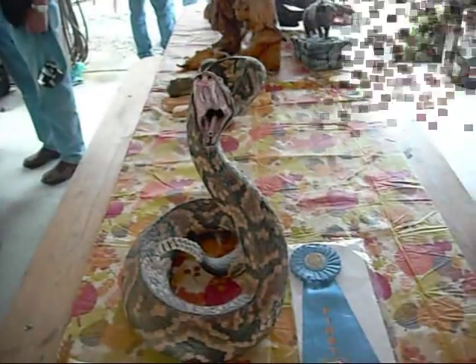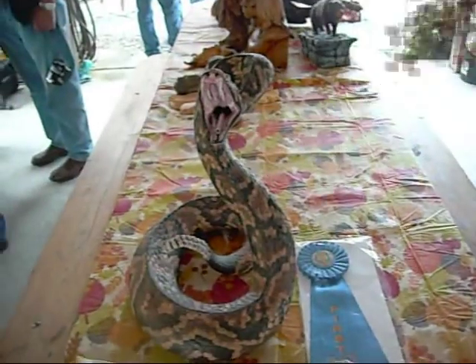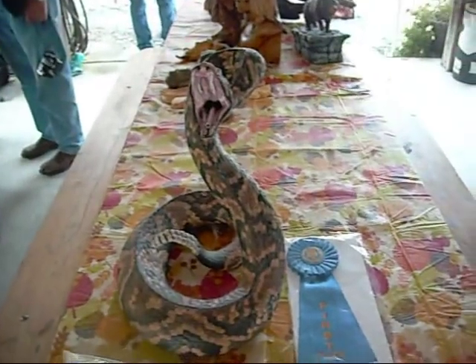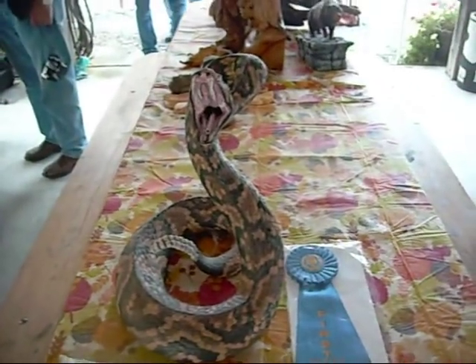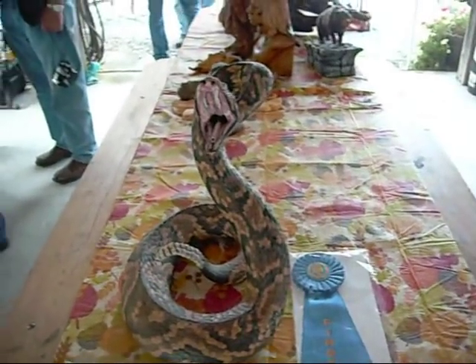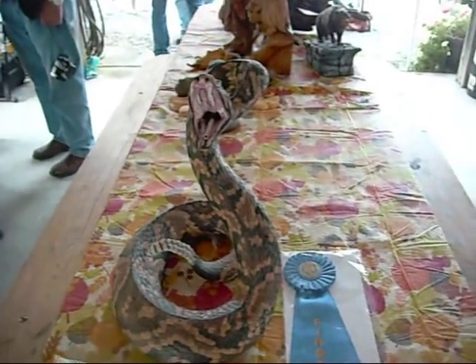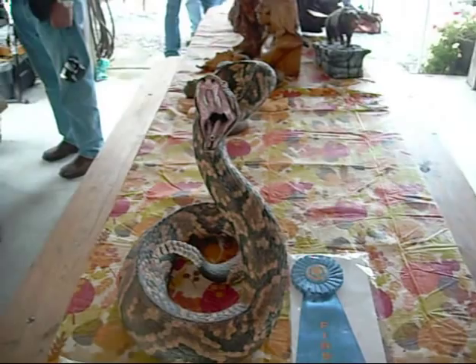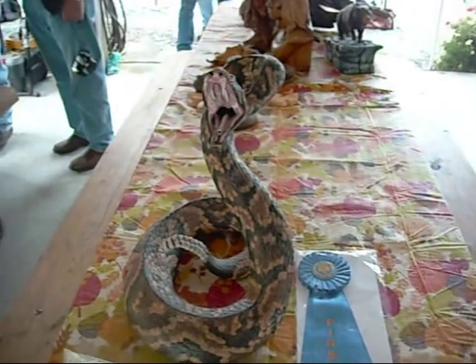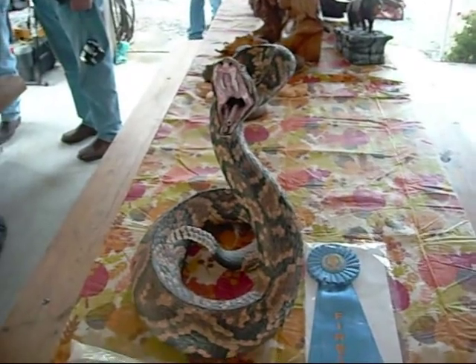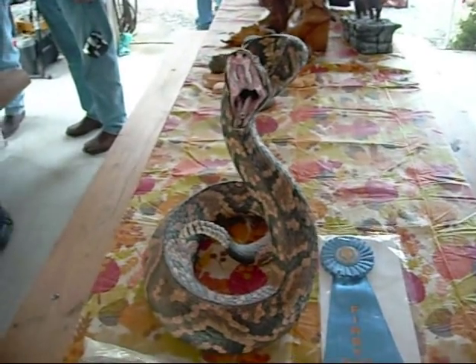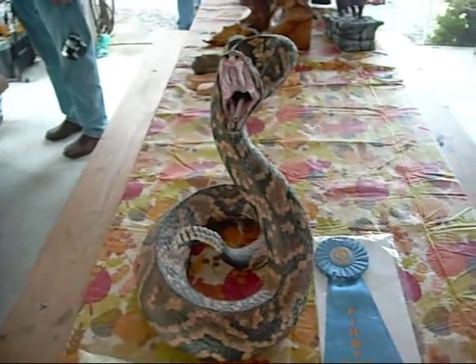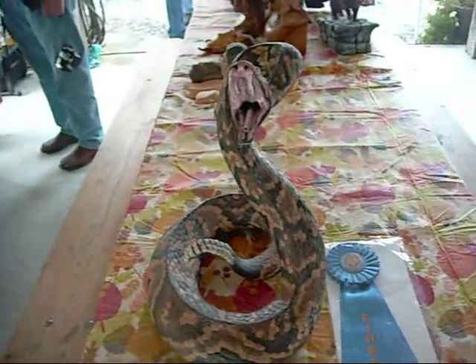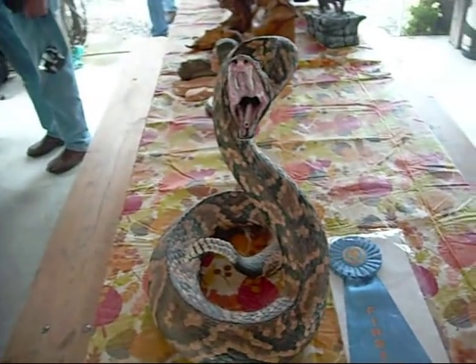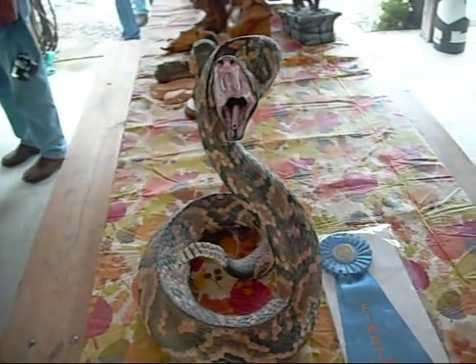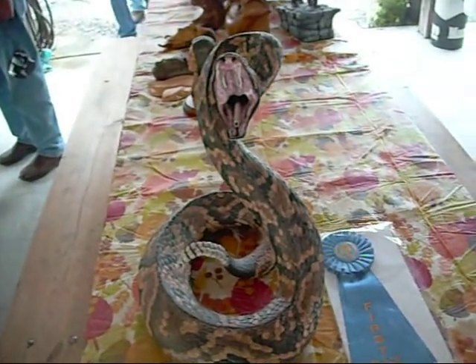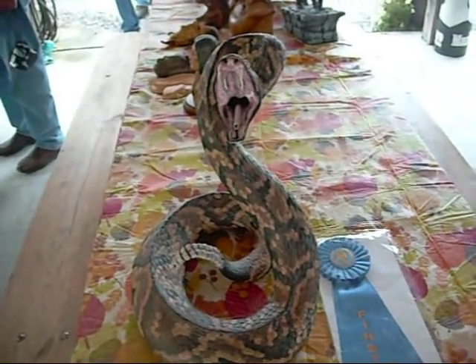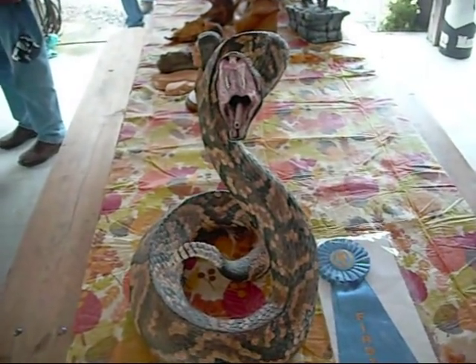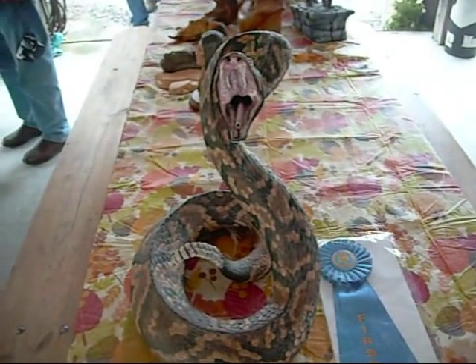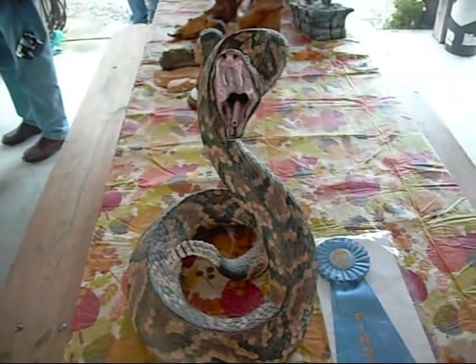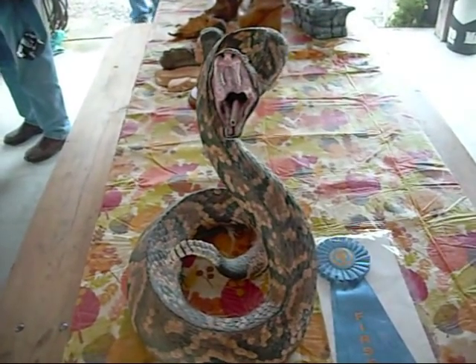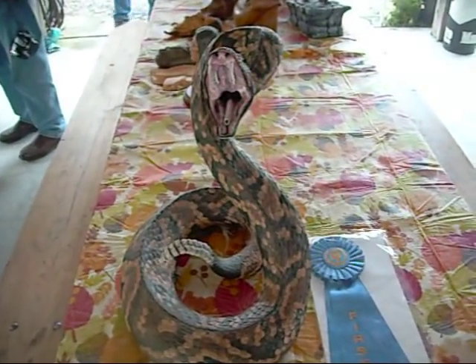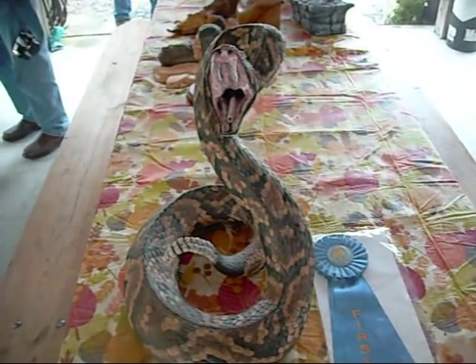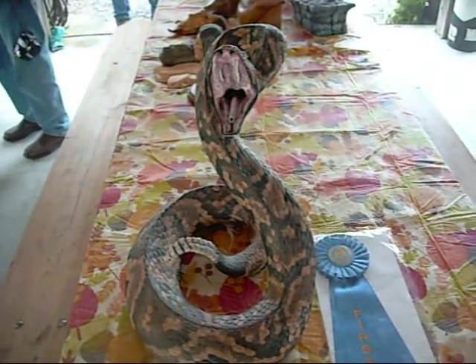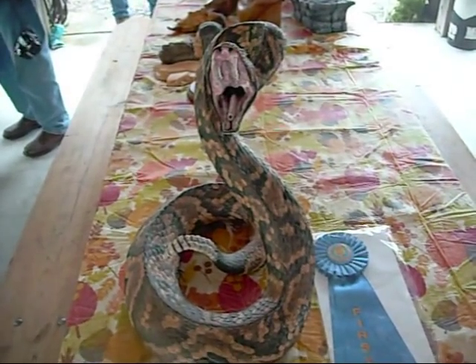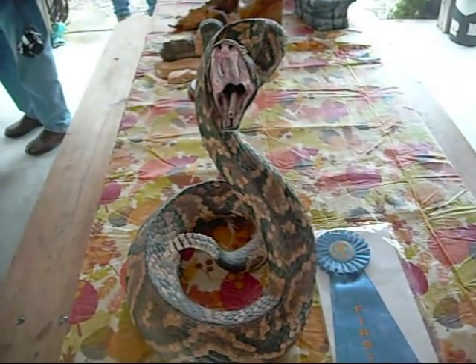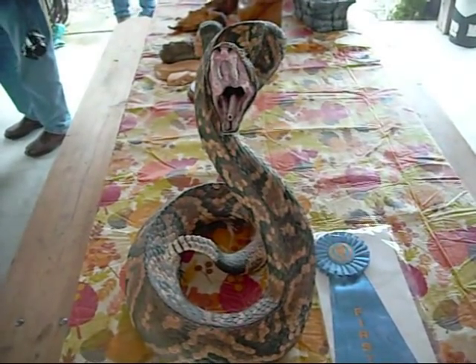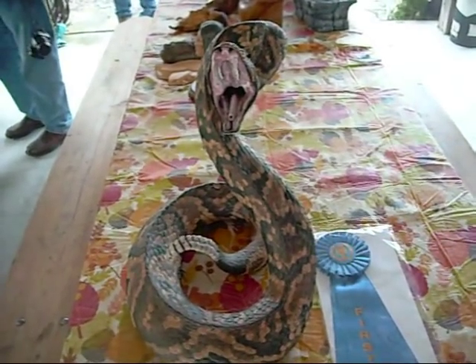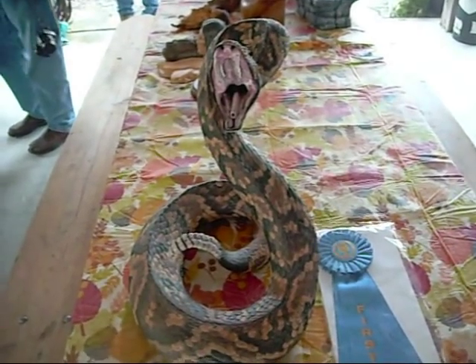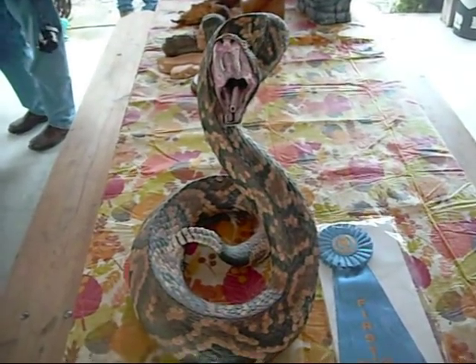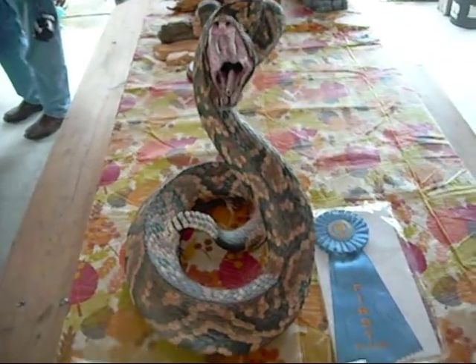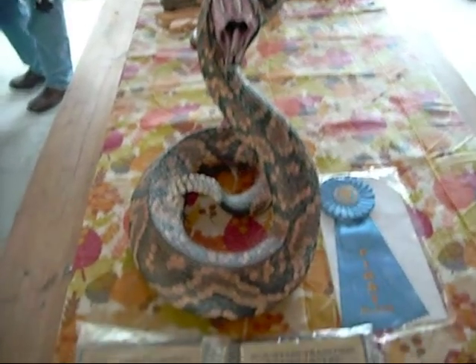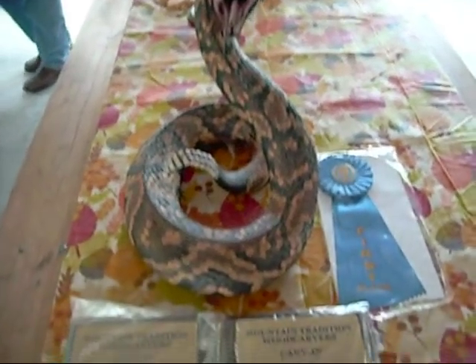This is Gene Webb's Rattler — Best of Show and People's Choice. It's a good day.